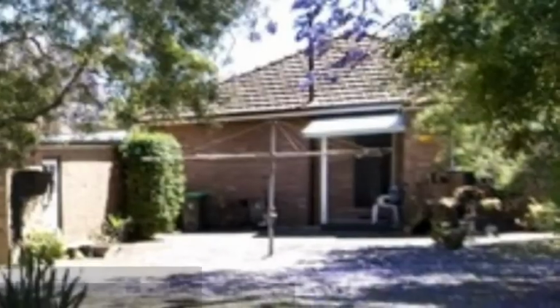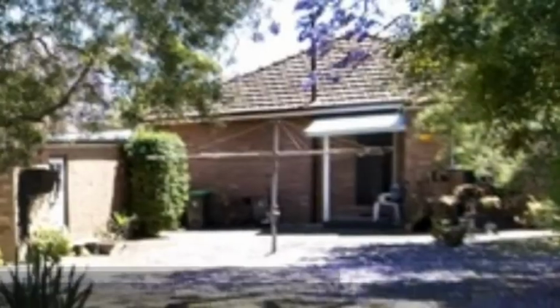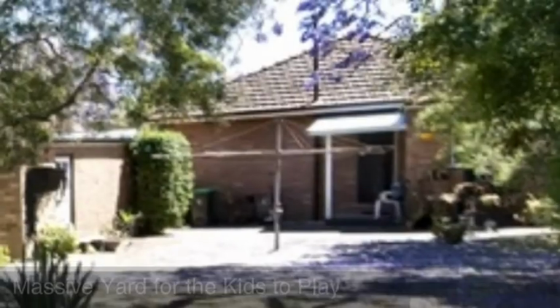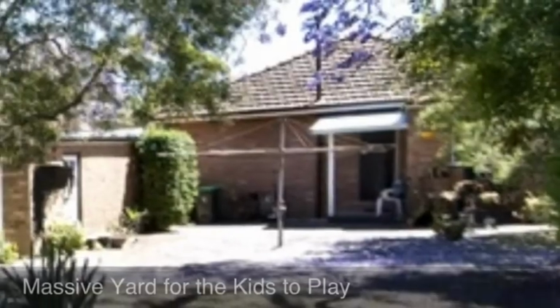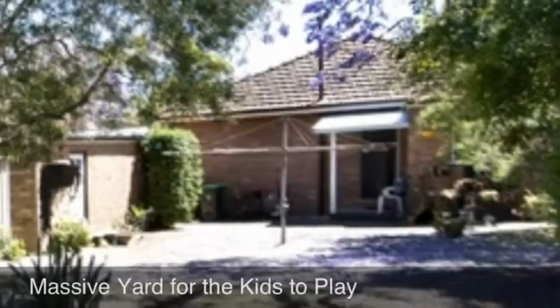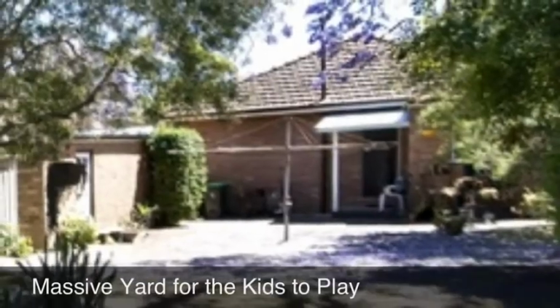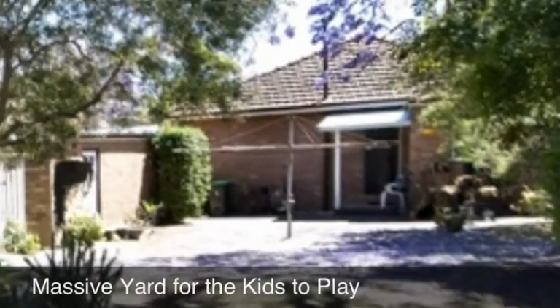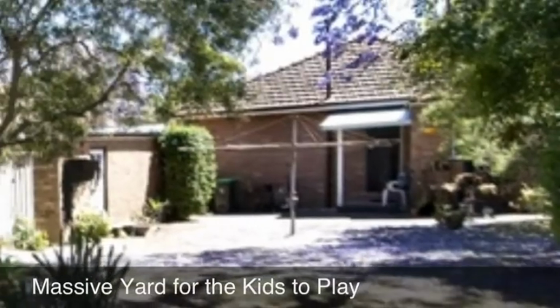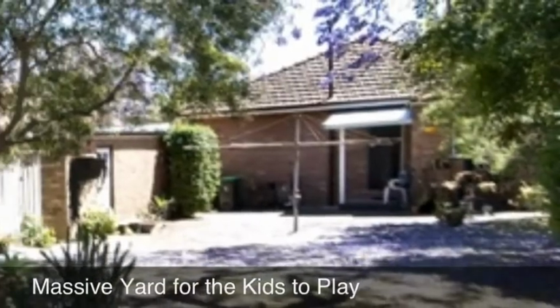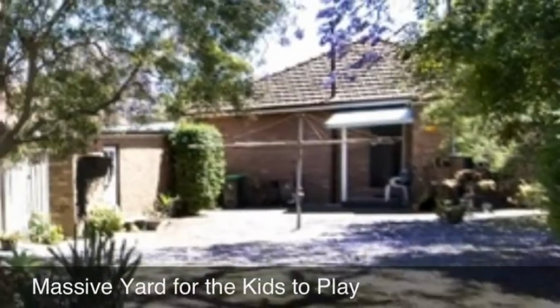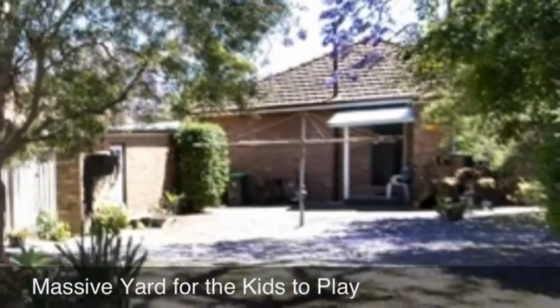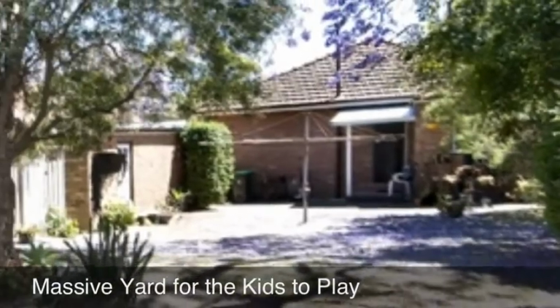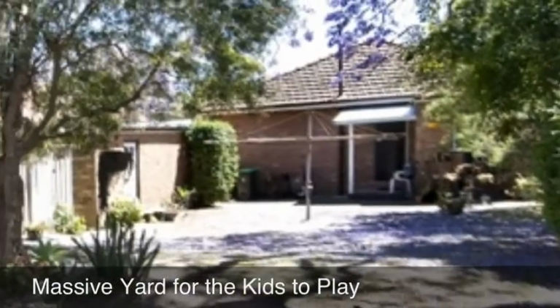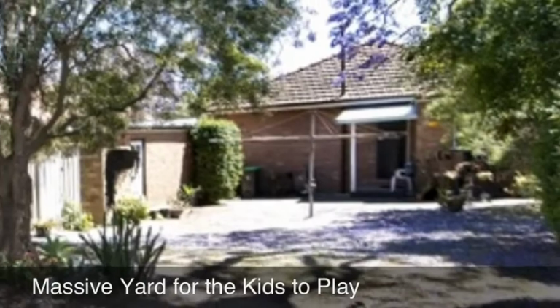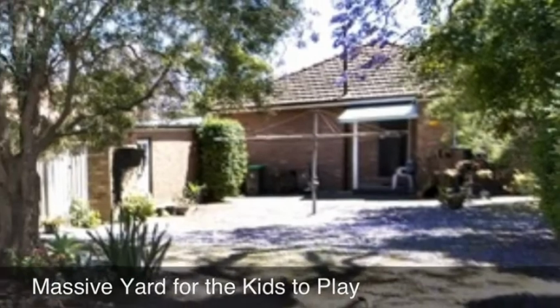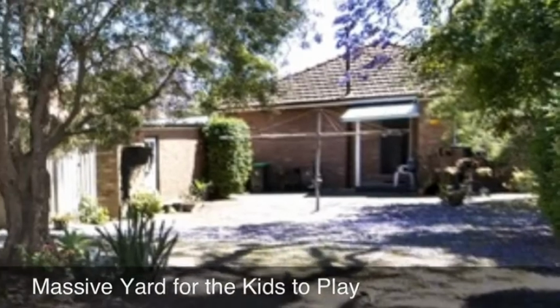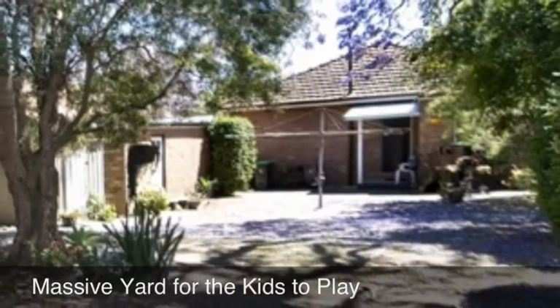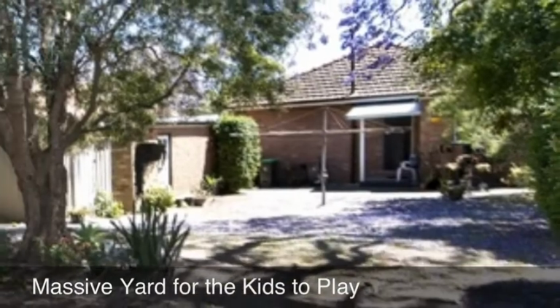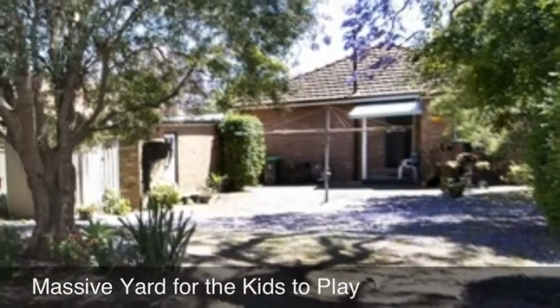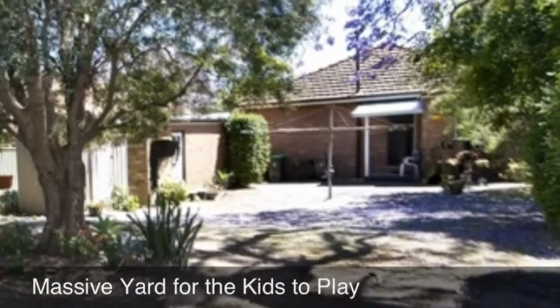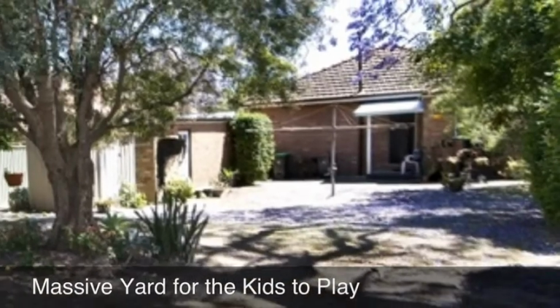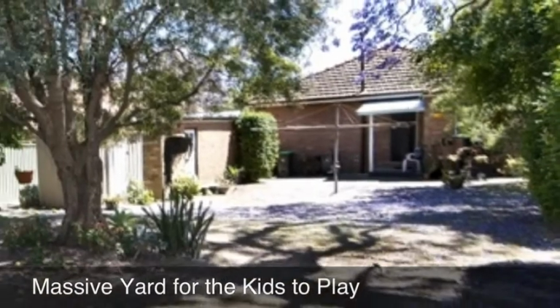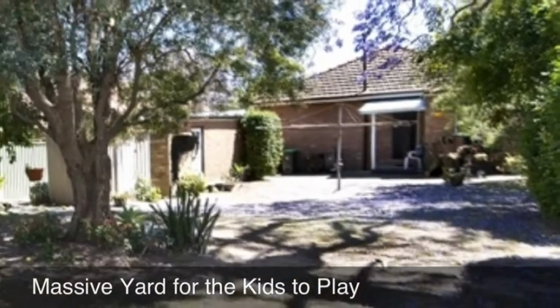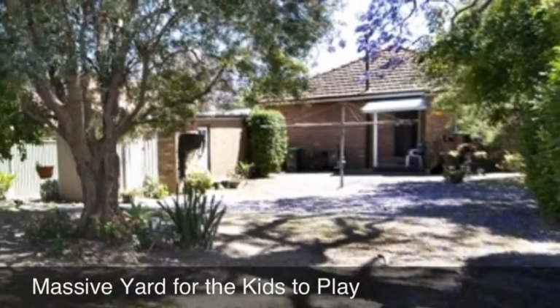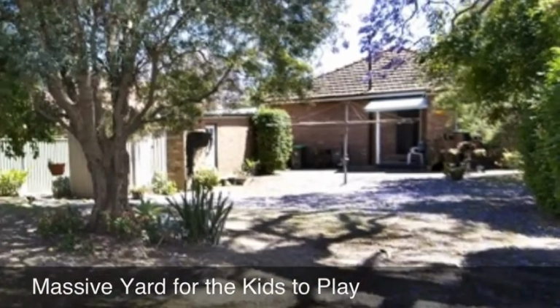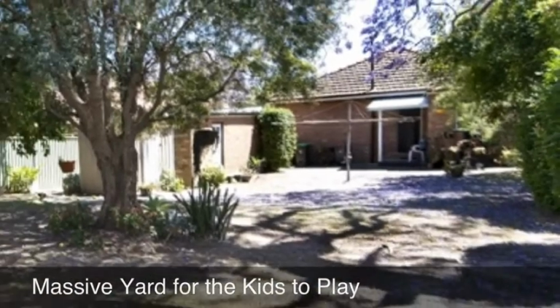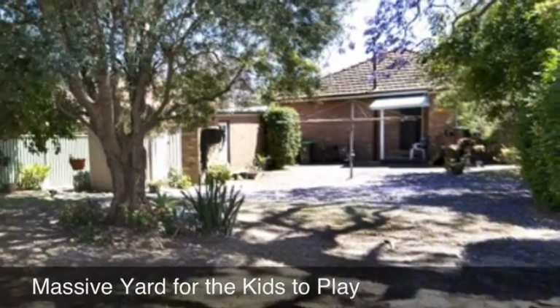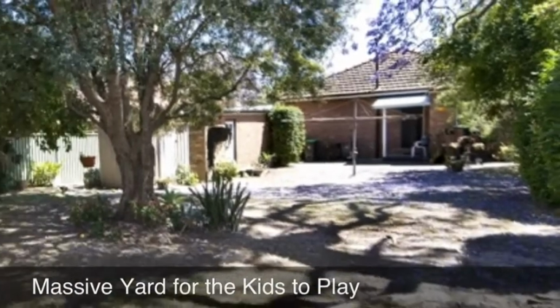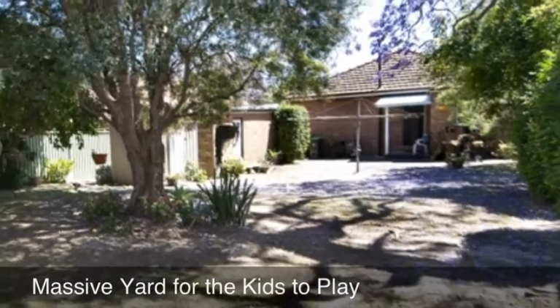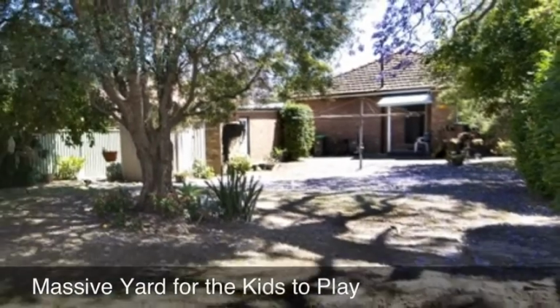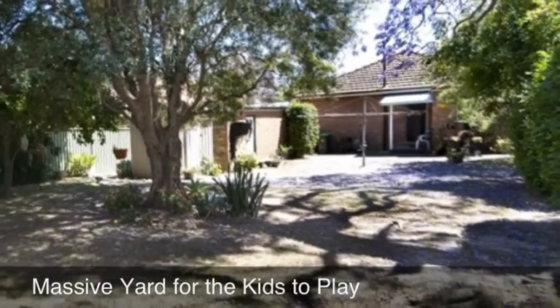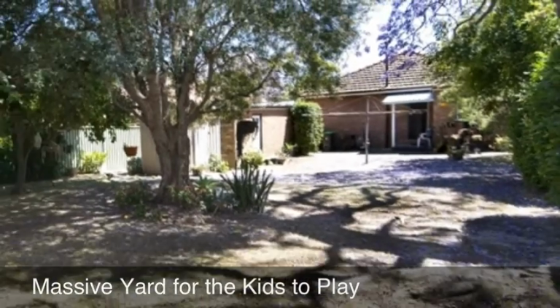There is ample room in the large, level, child-friendly backyard, with a total land area of approximately 588 metres squared.